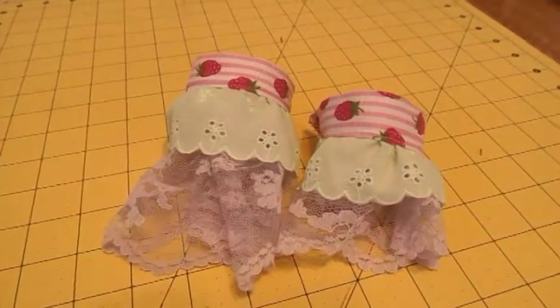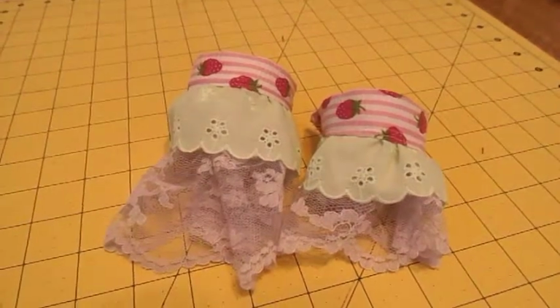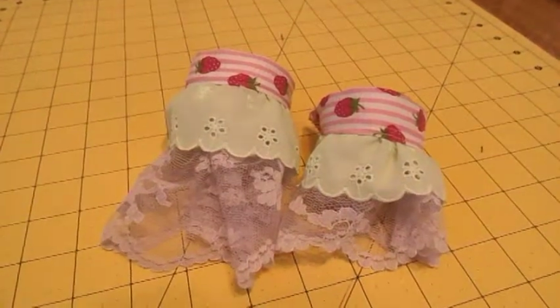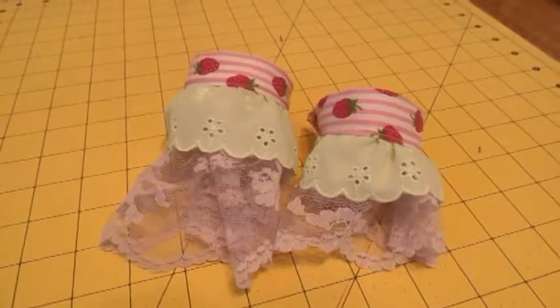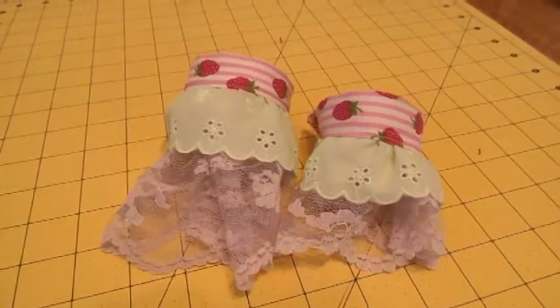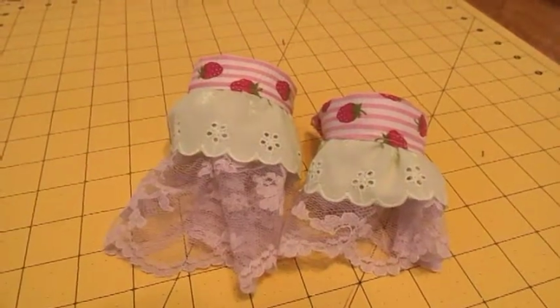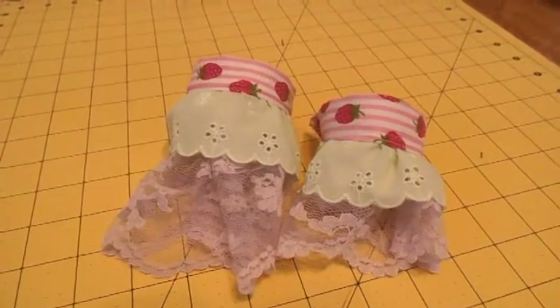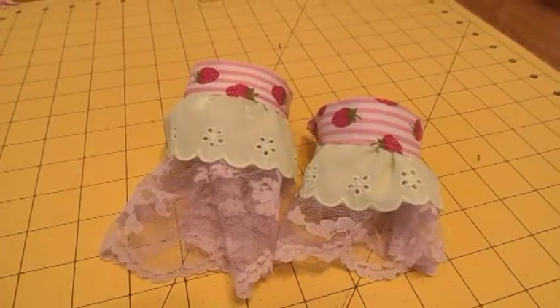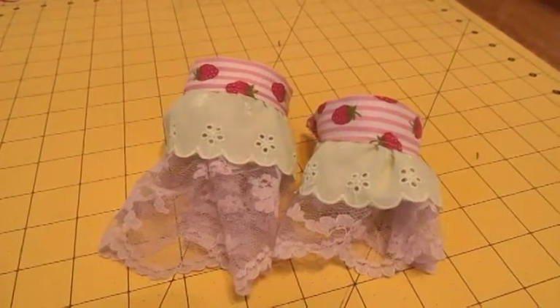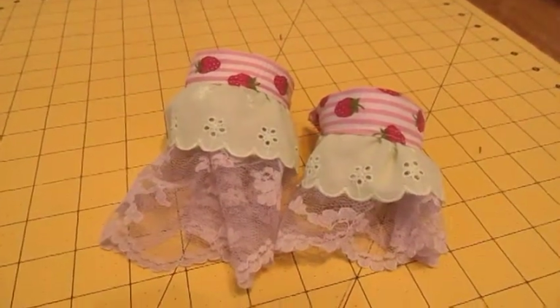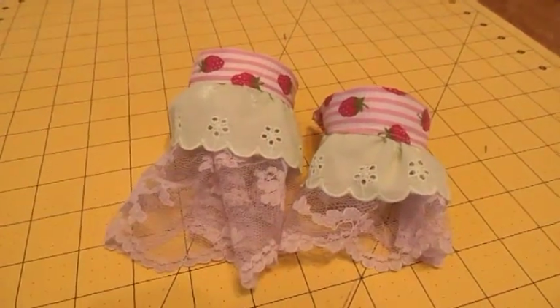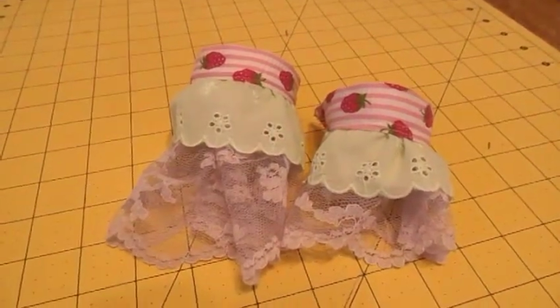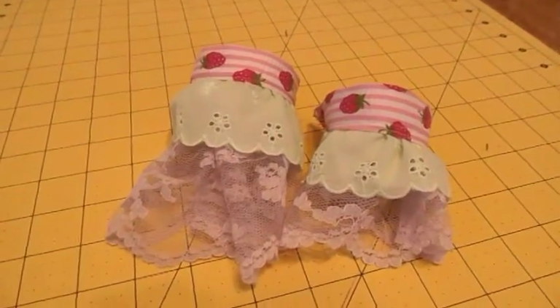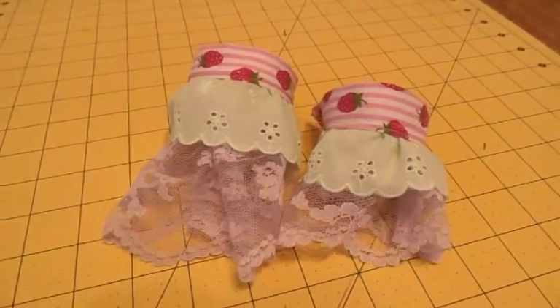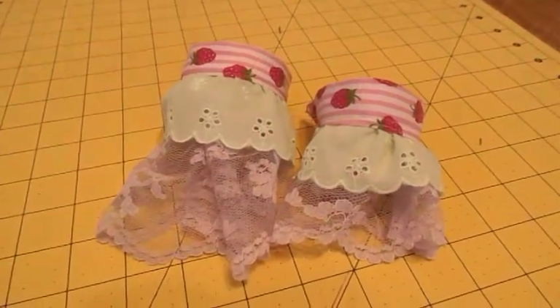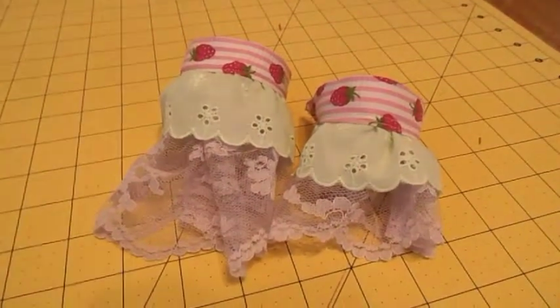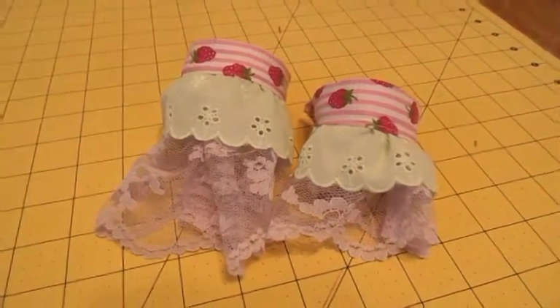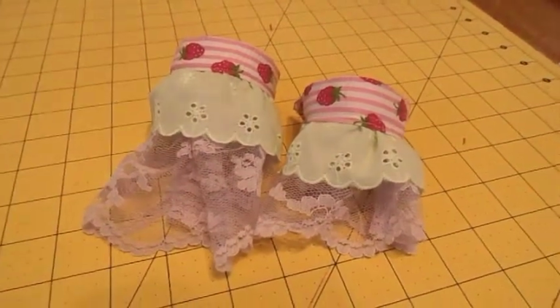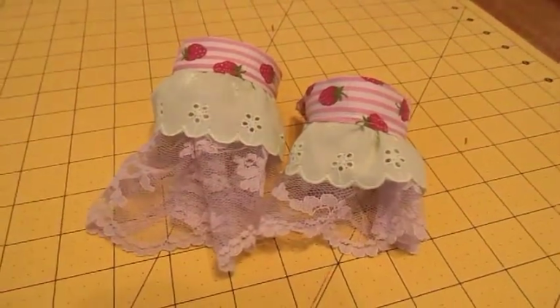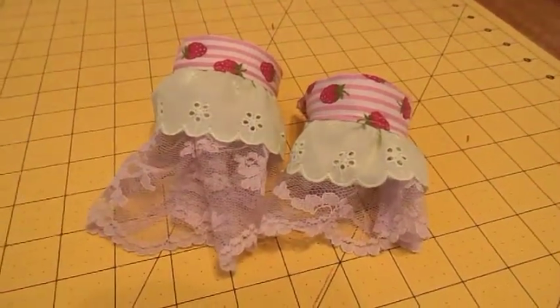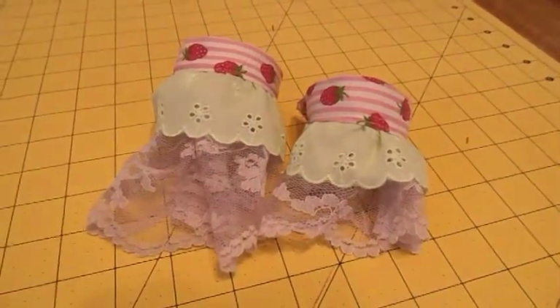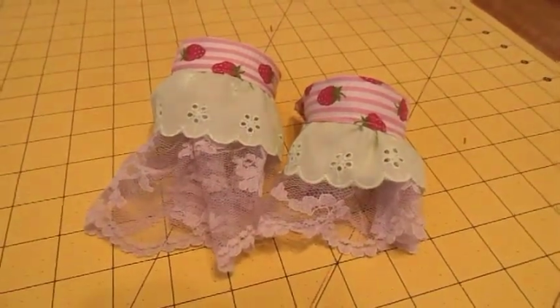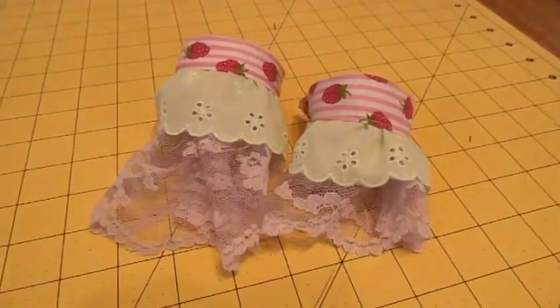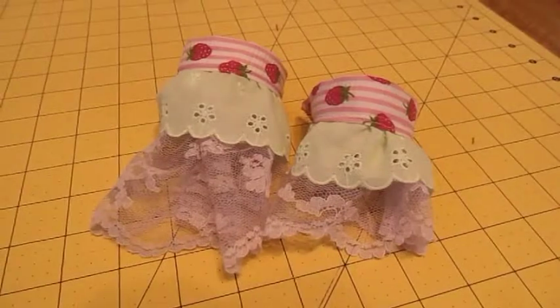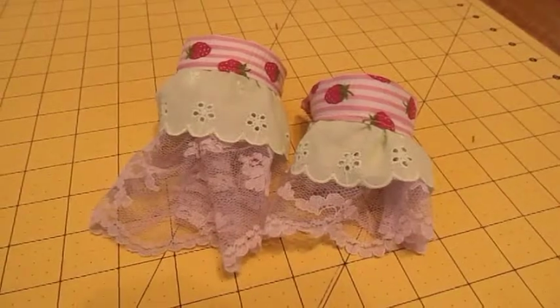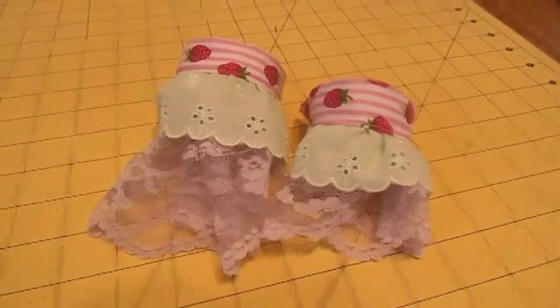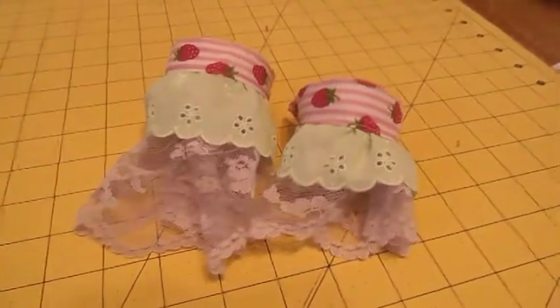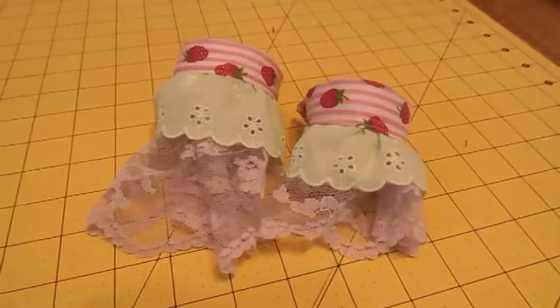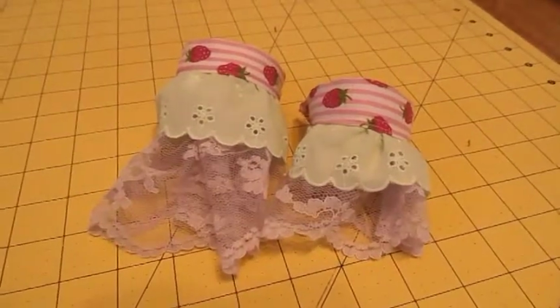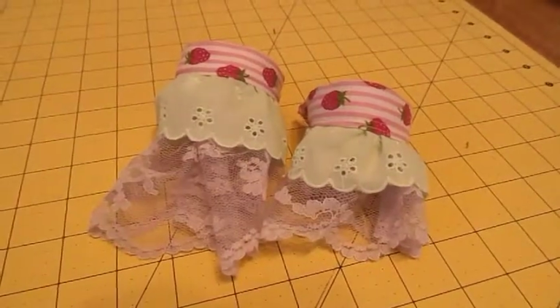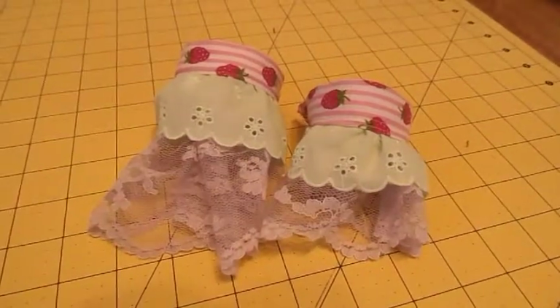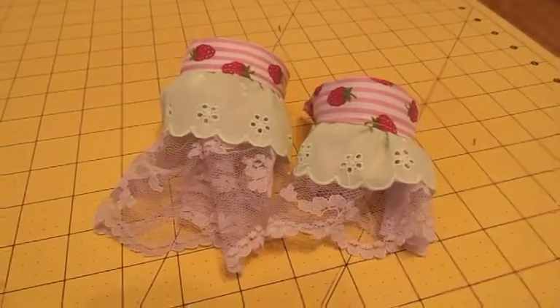Today we'll be making these Aleda style cuffs. I hope you make them and enjoy the tutorial.